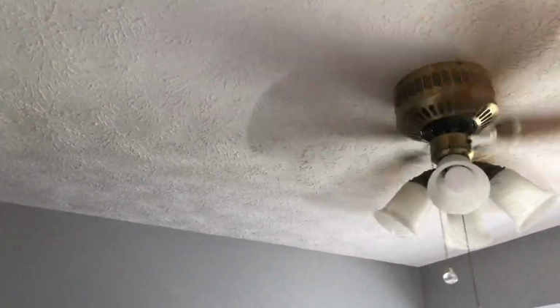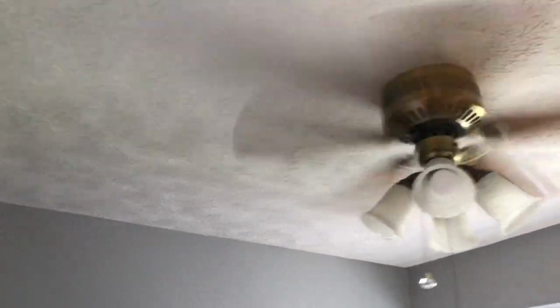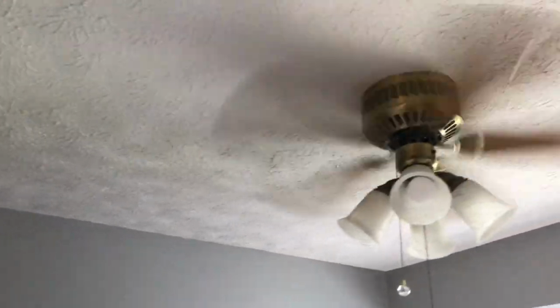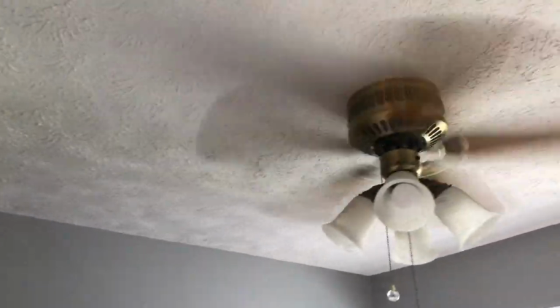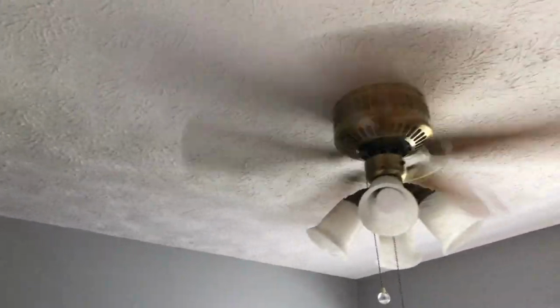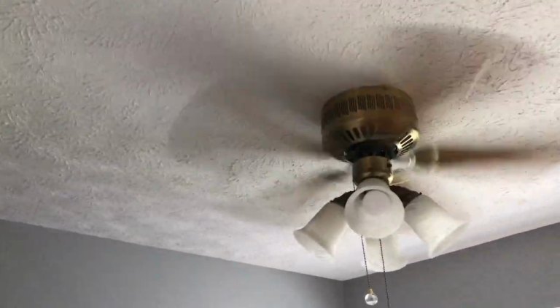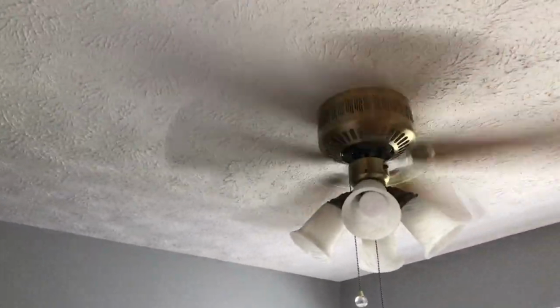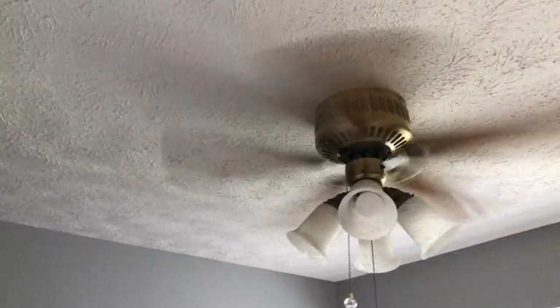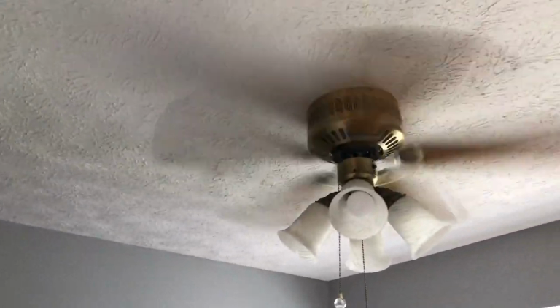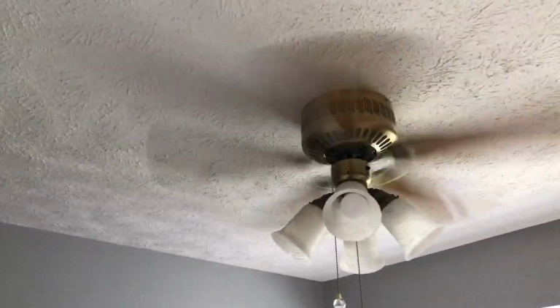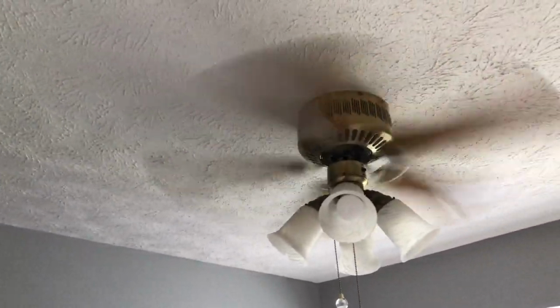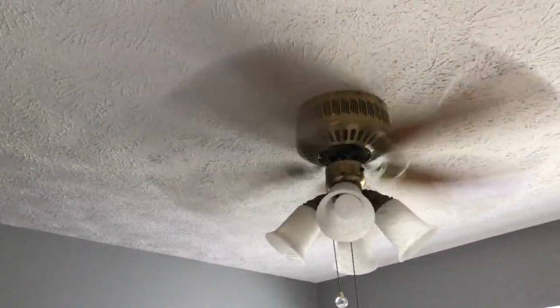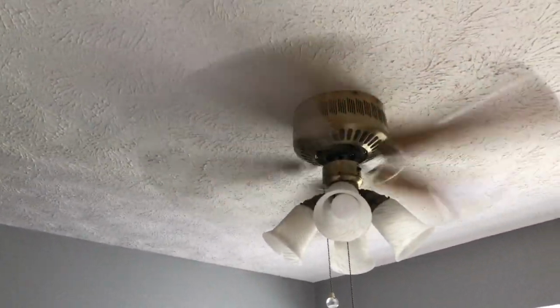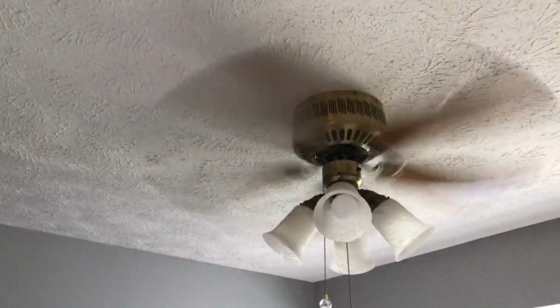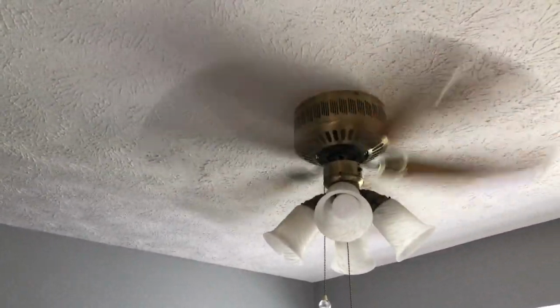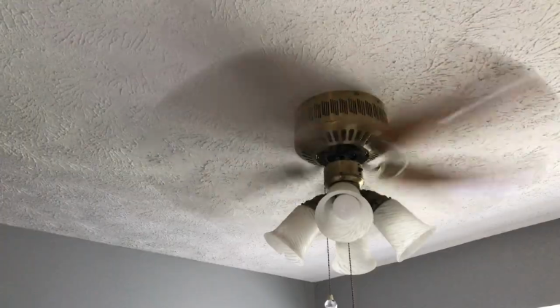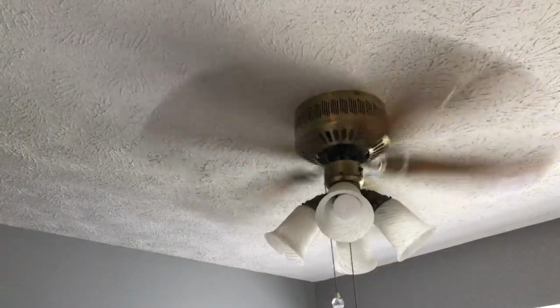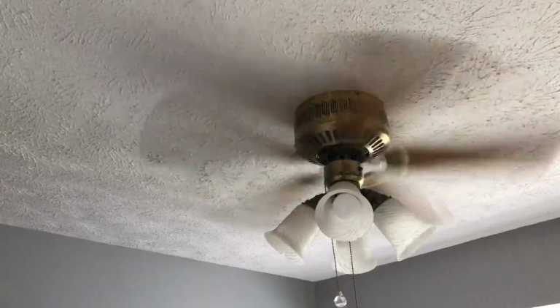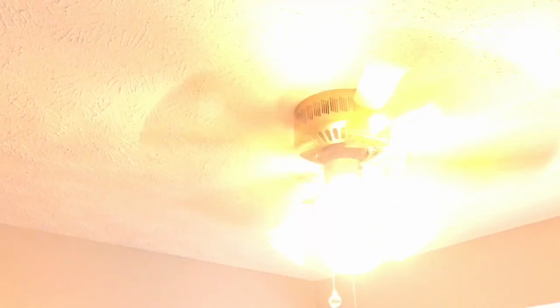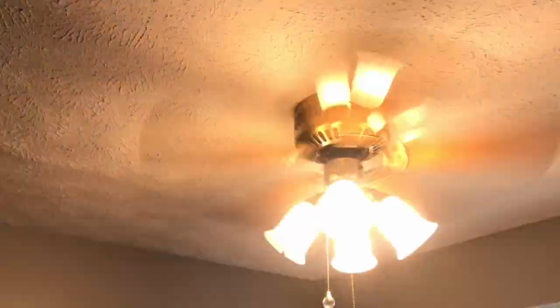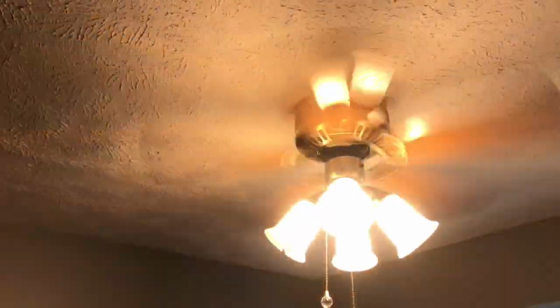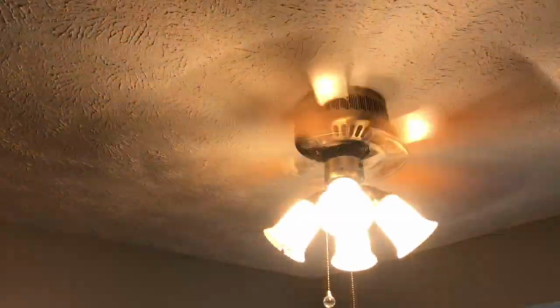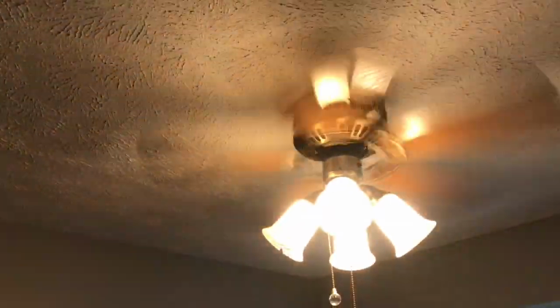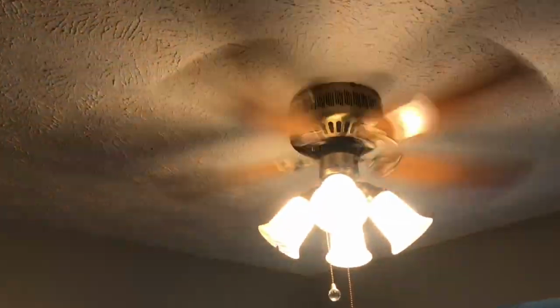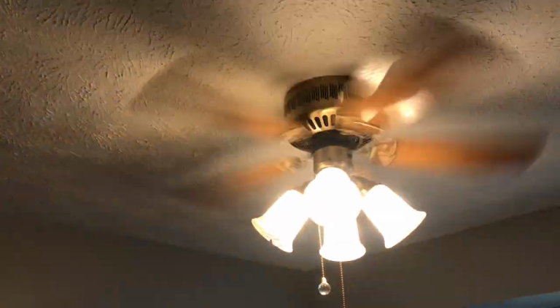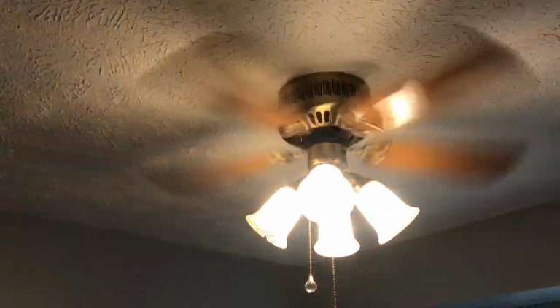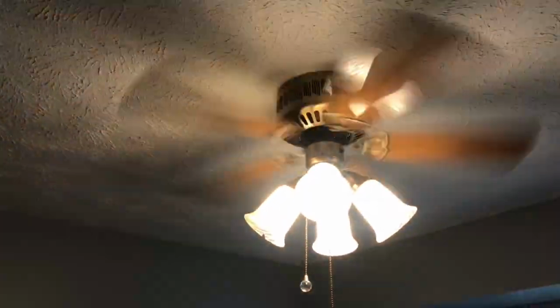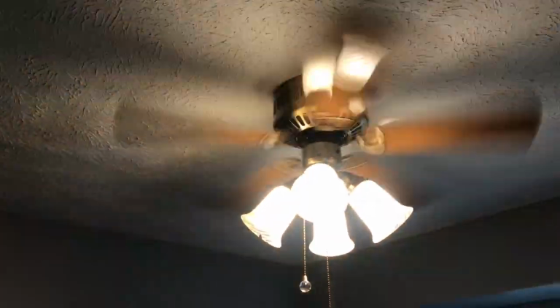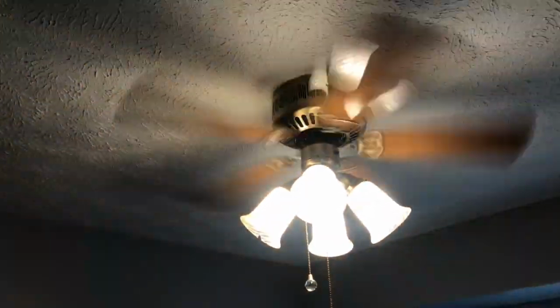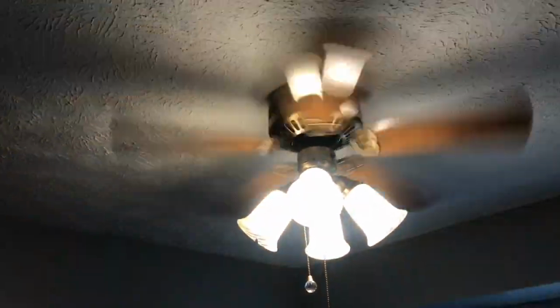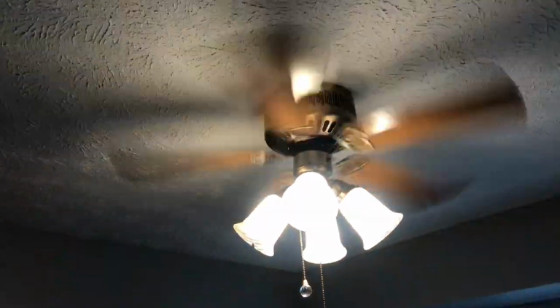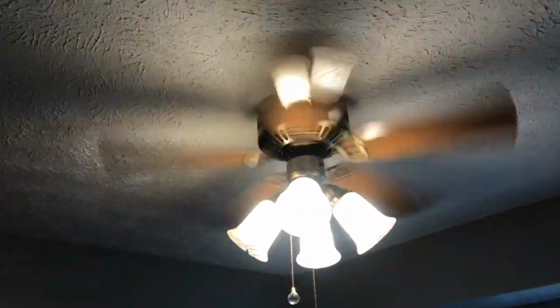This fan is on a dimmer, but it has non-dimmable LEDs in it, as you guys can kind of tell.